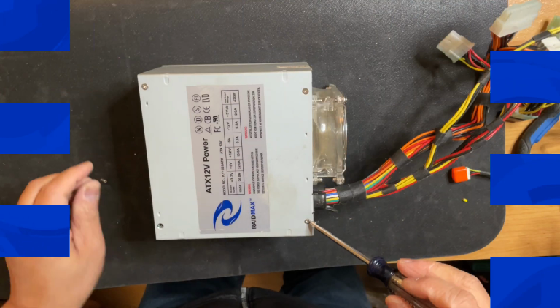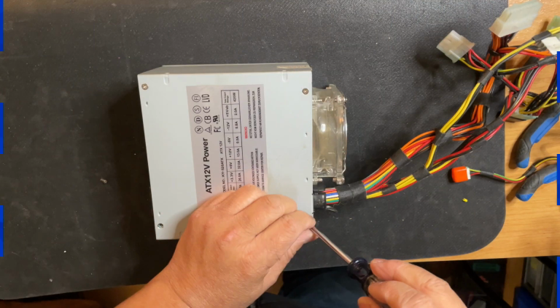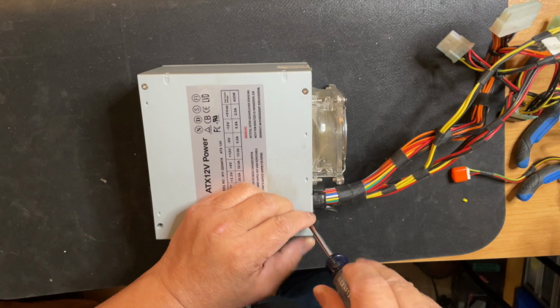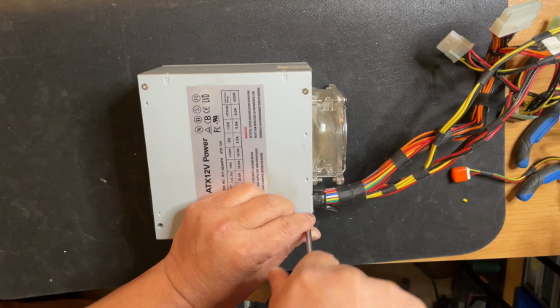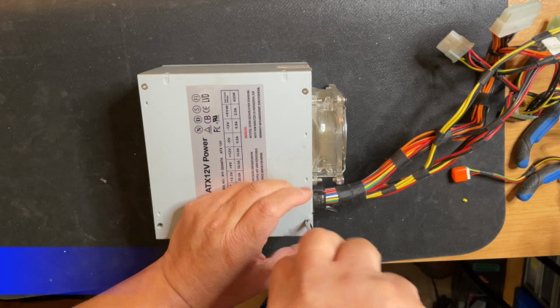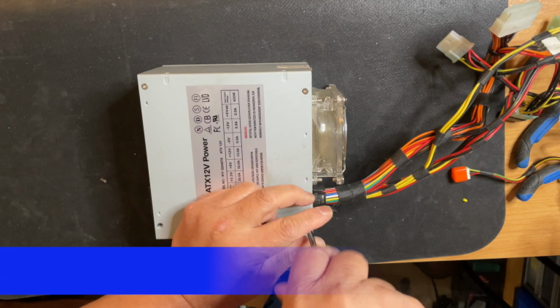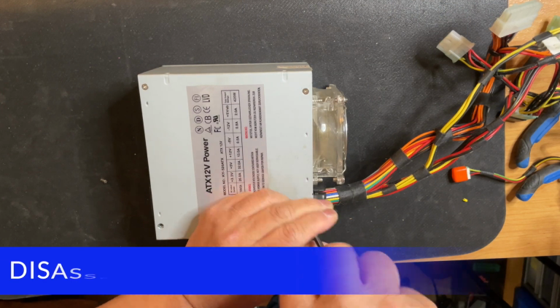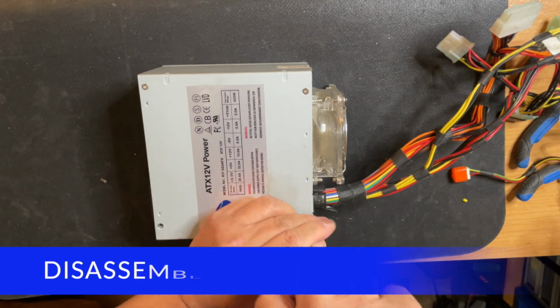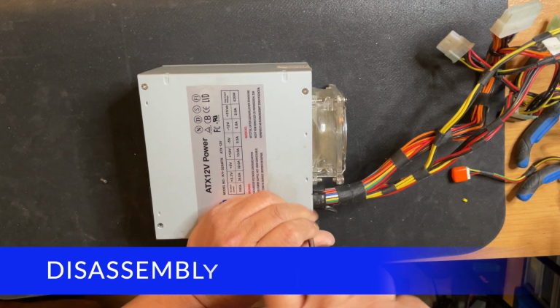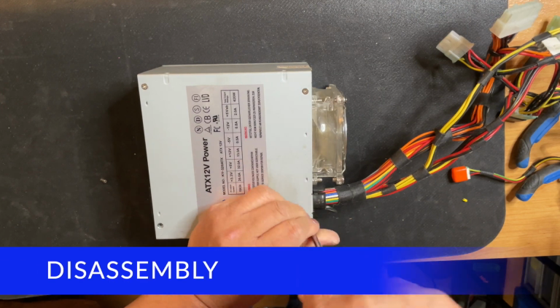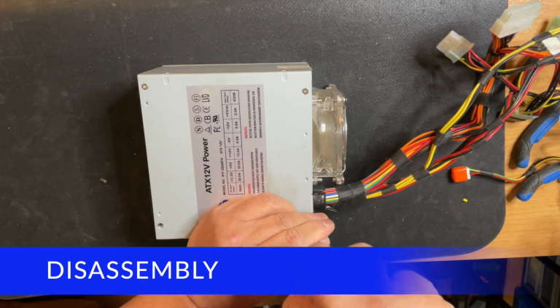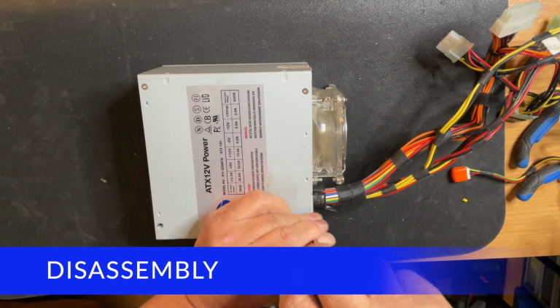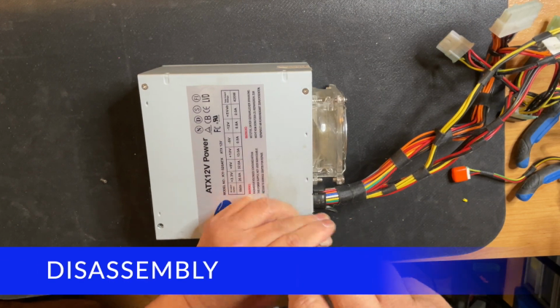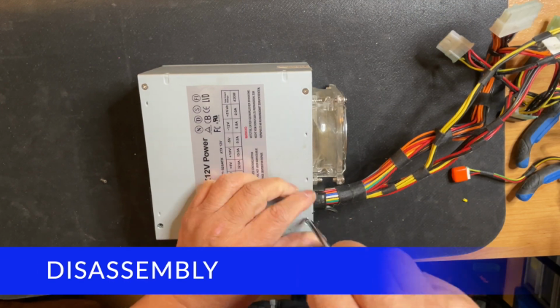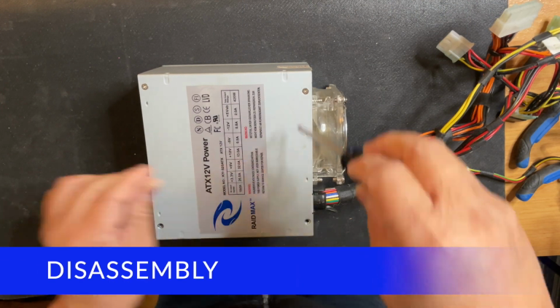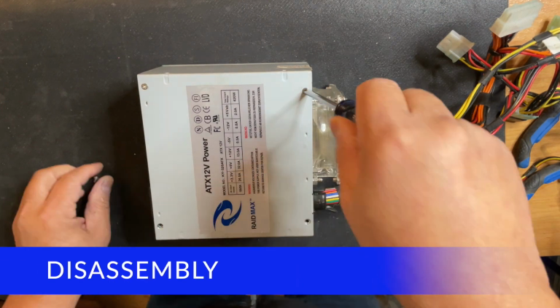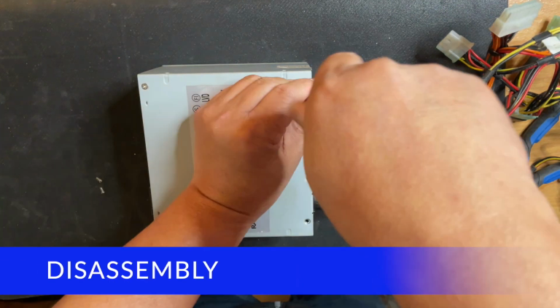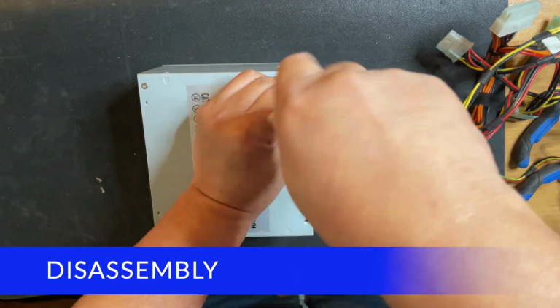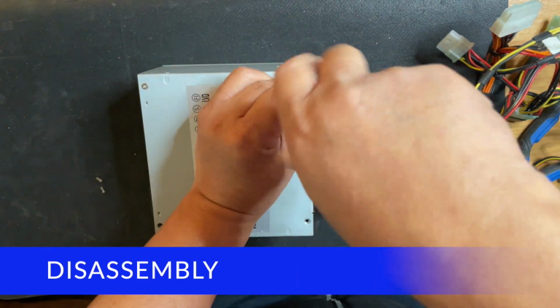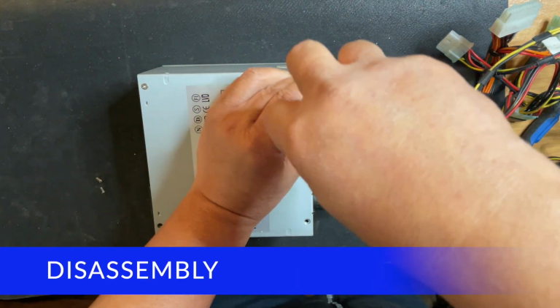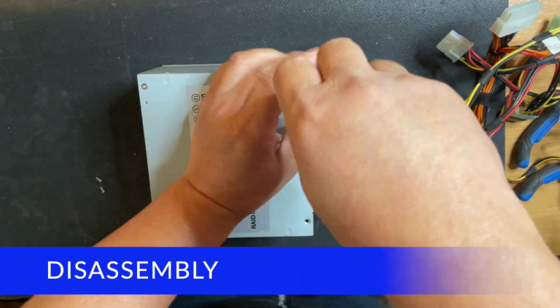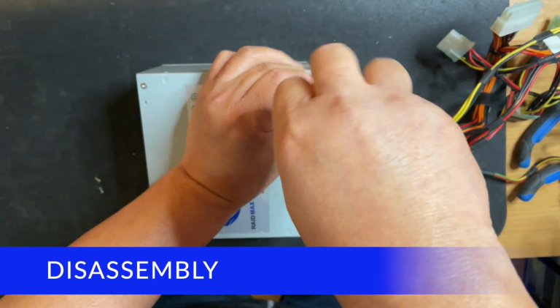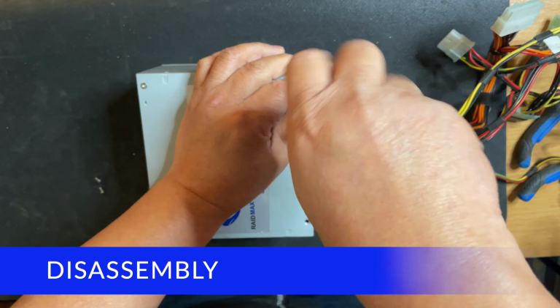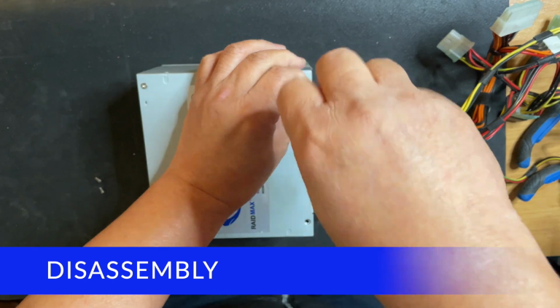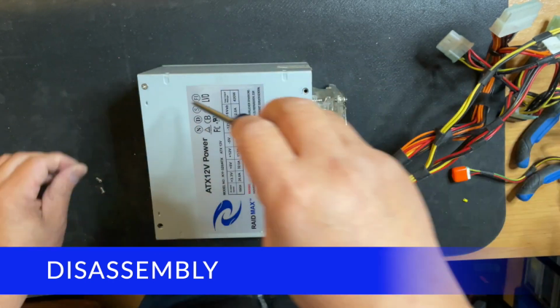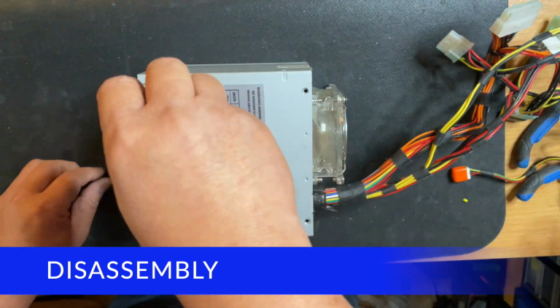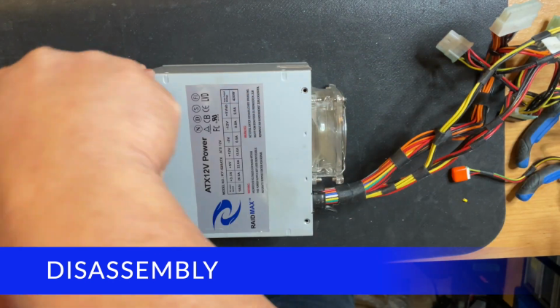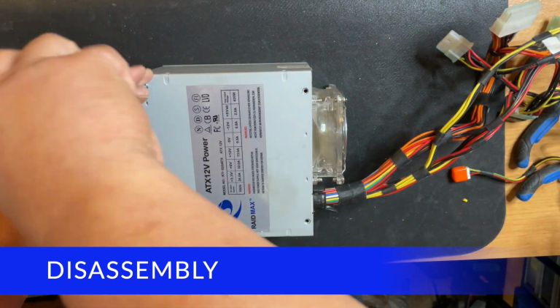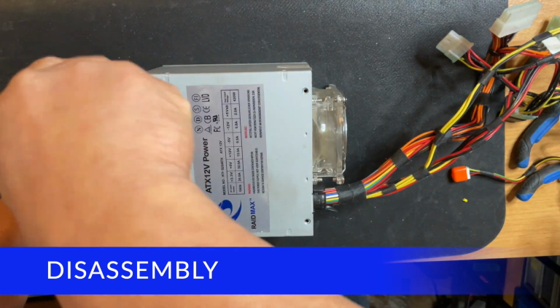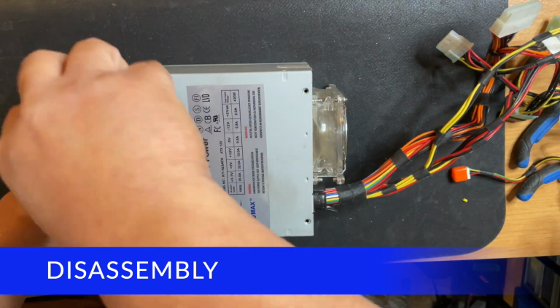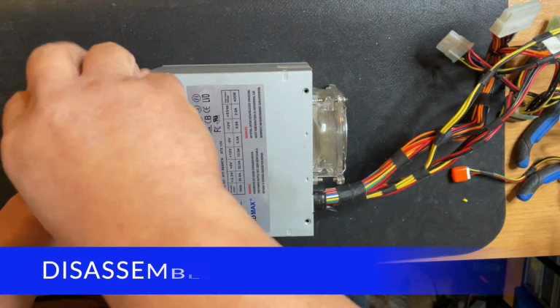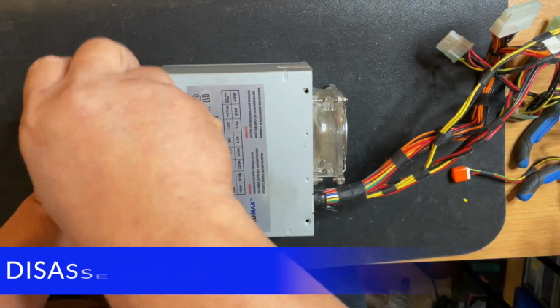Now let's open the power supply and take a look at where to put the terminals.